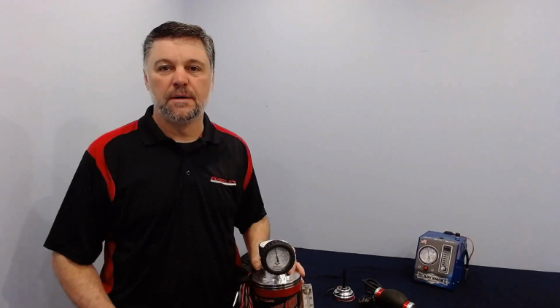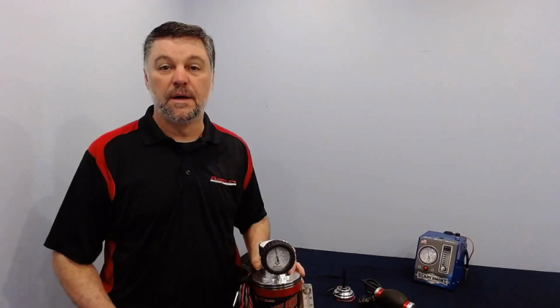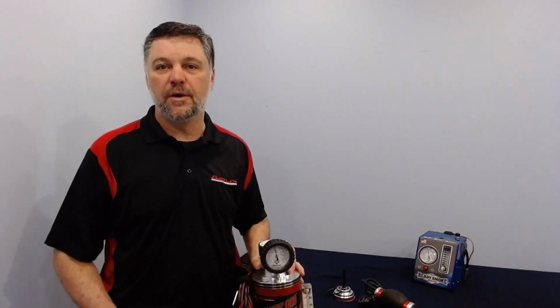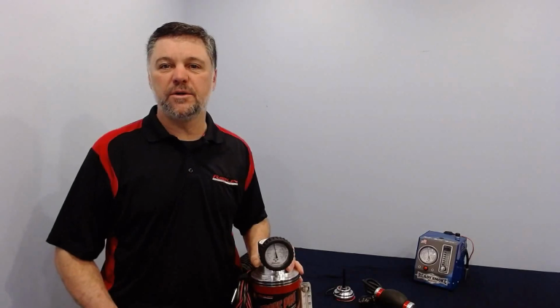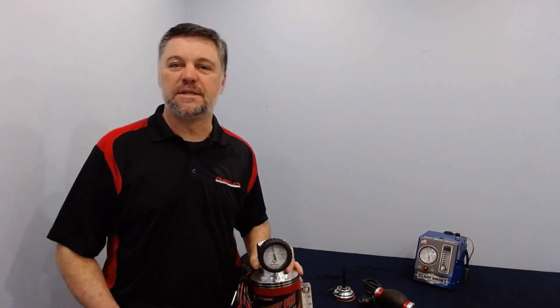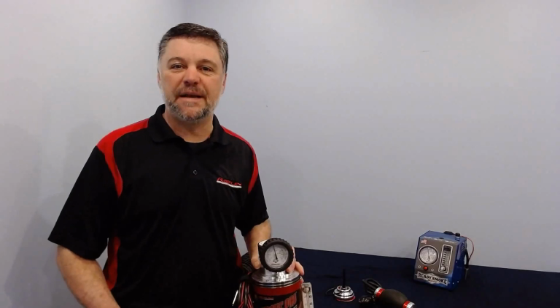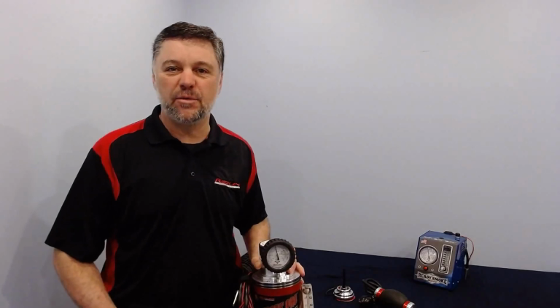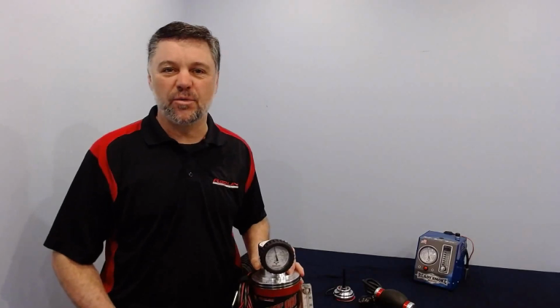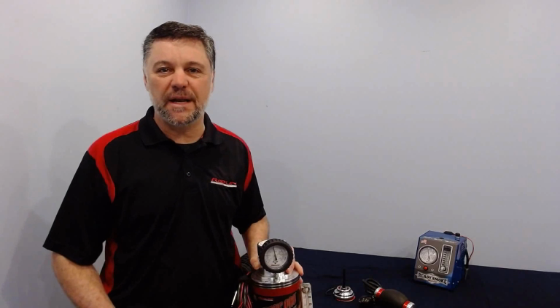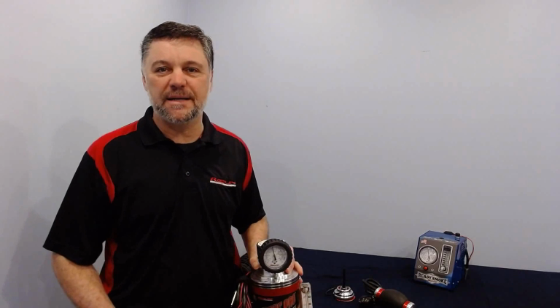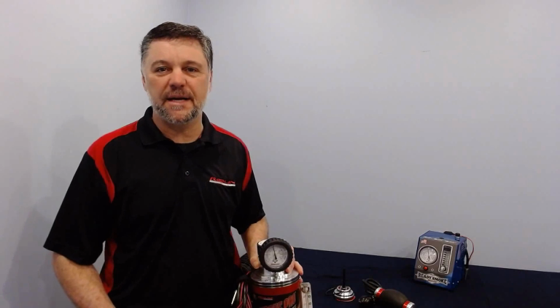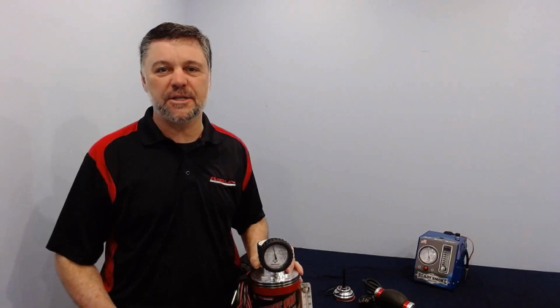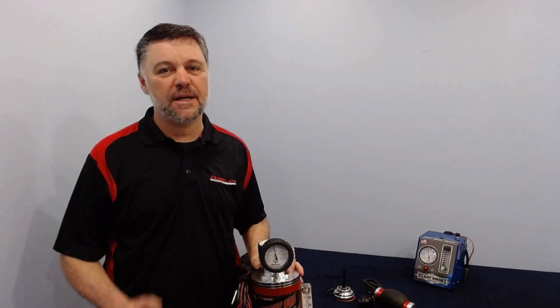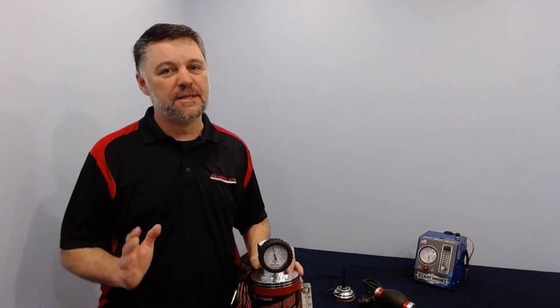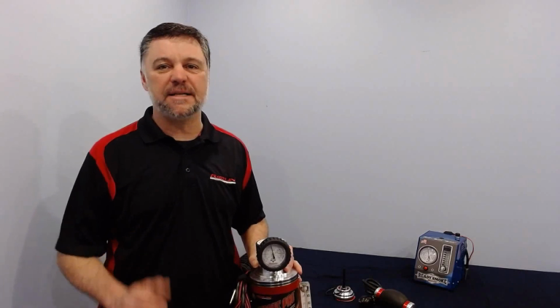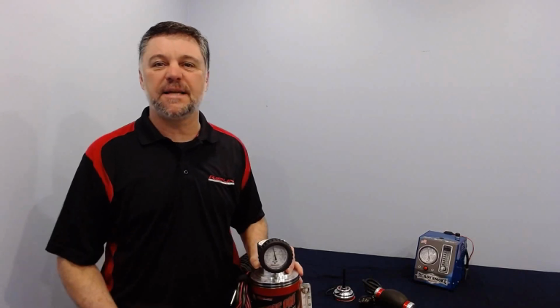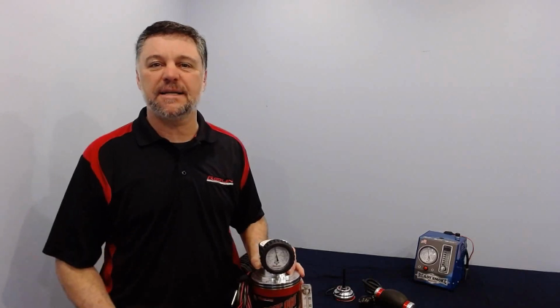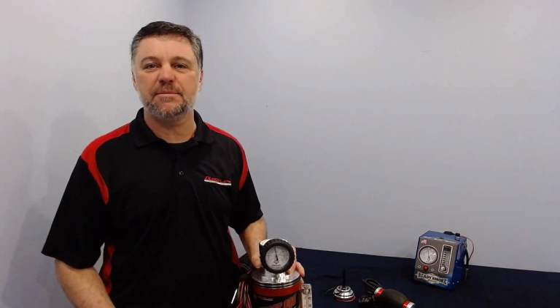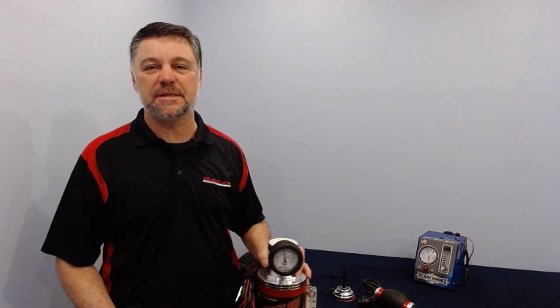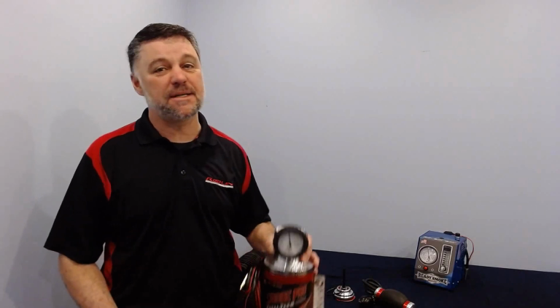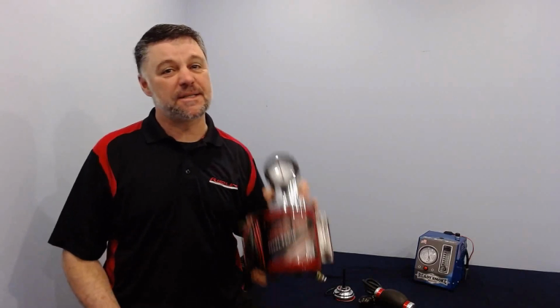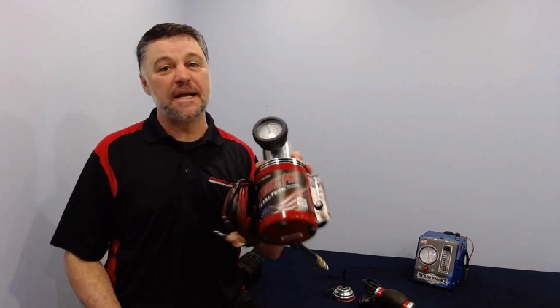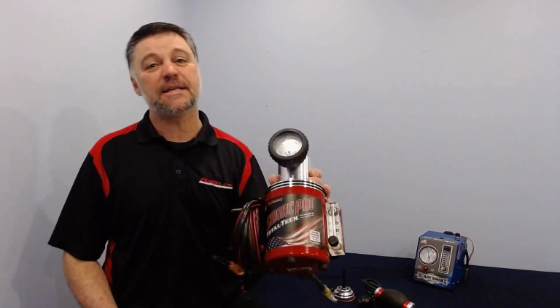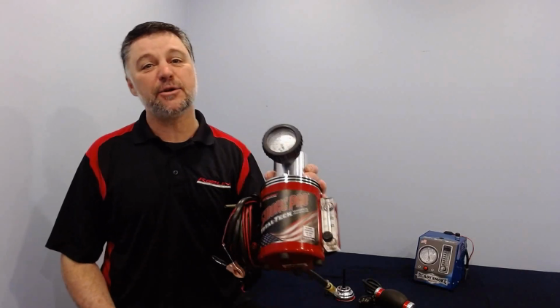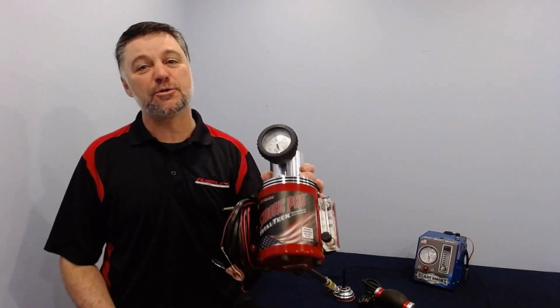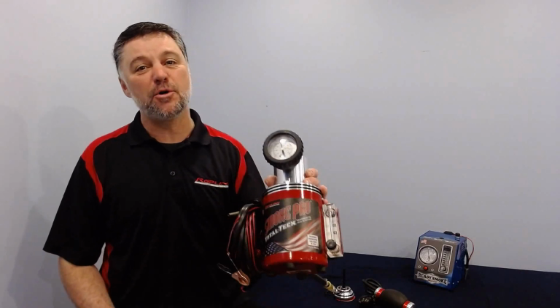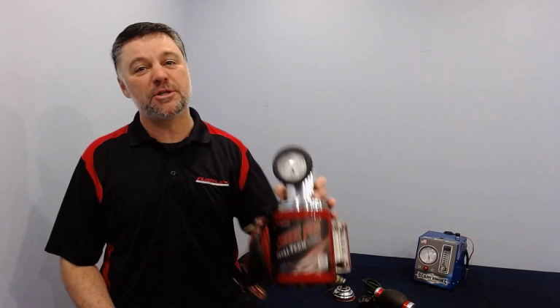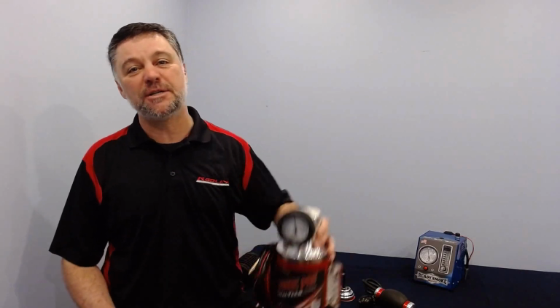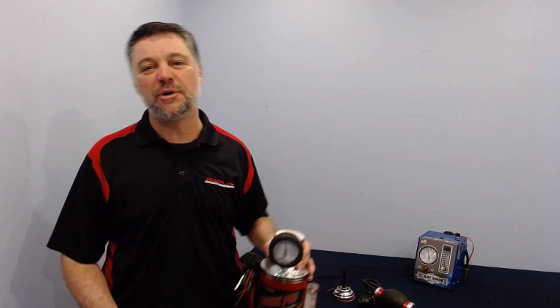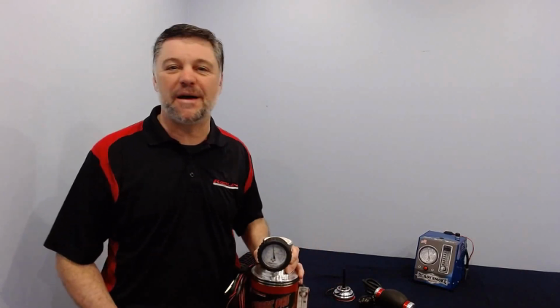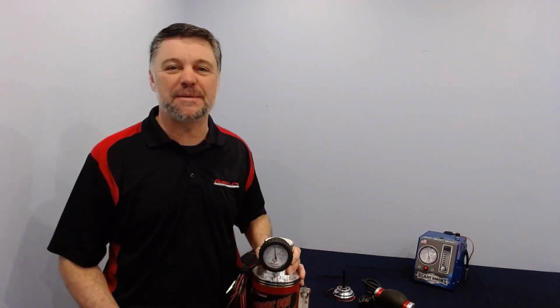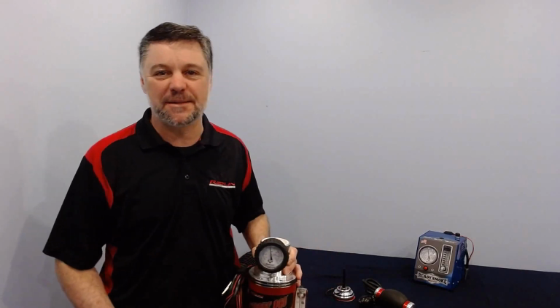Hello, this is David with Redline Detection. Today's tech tip discusses connecting your smoke machine to an EVAP system.